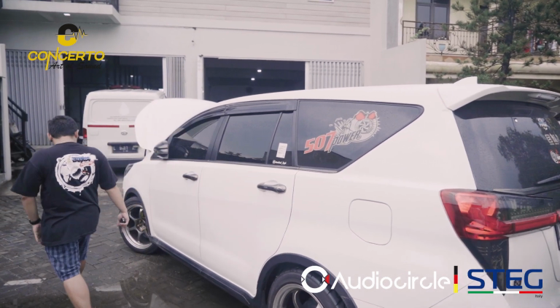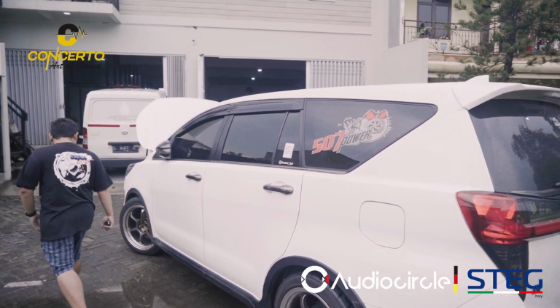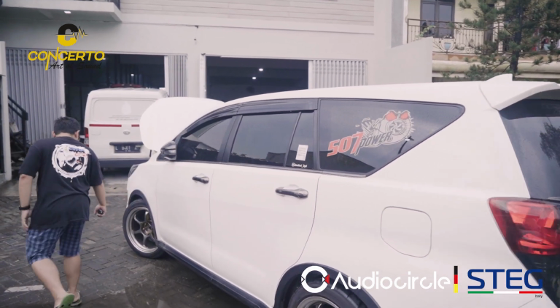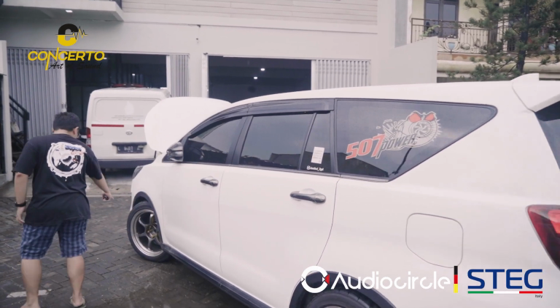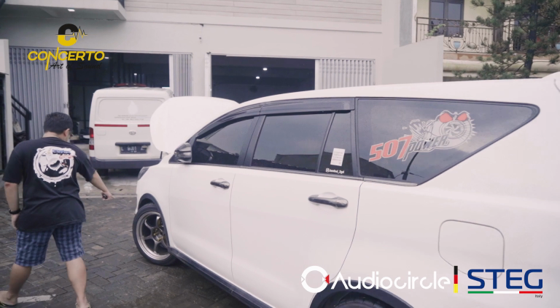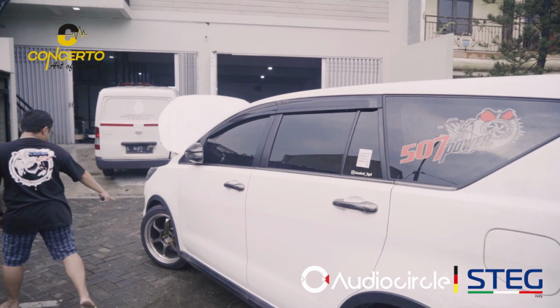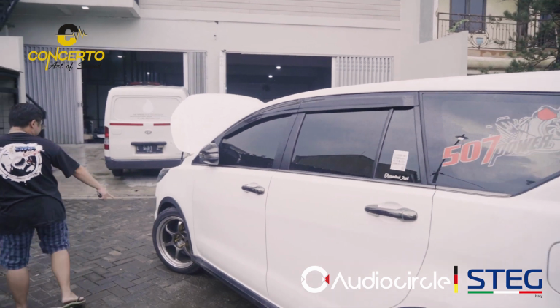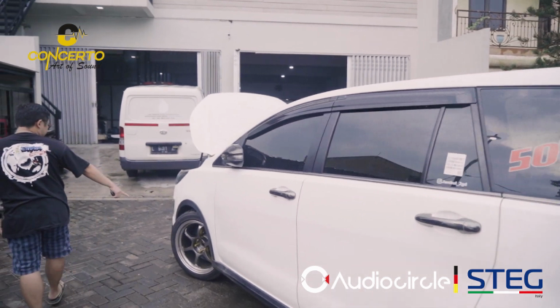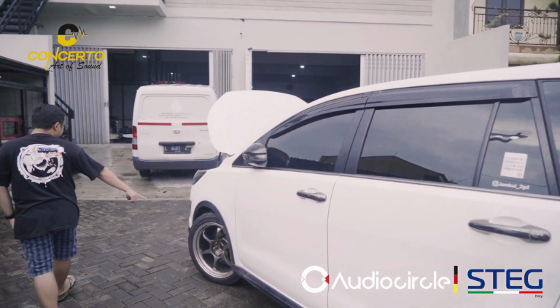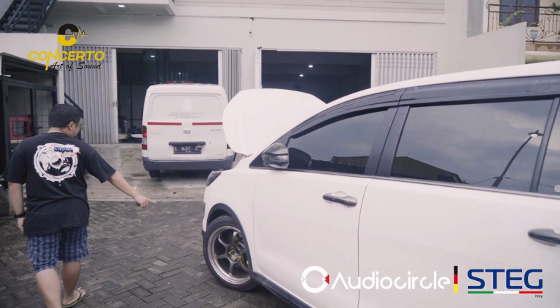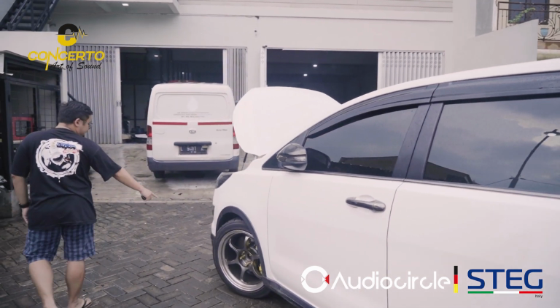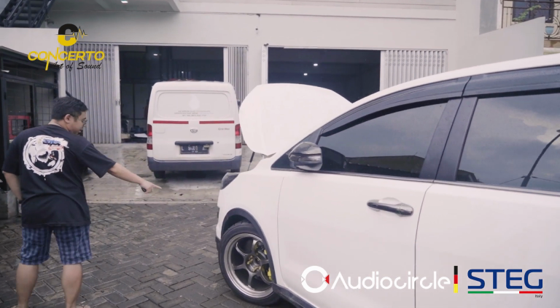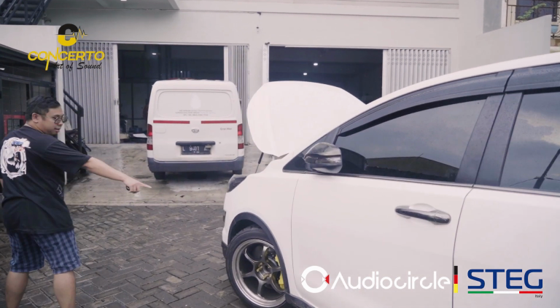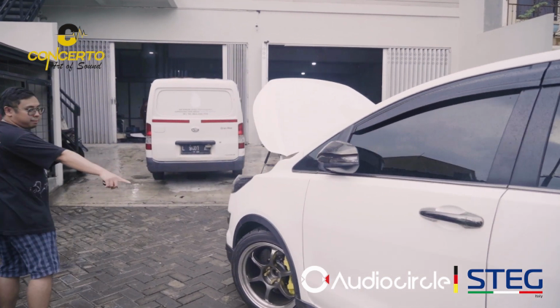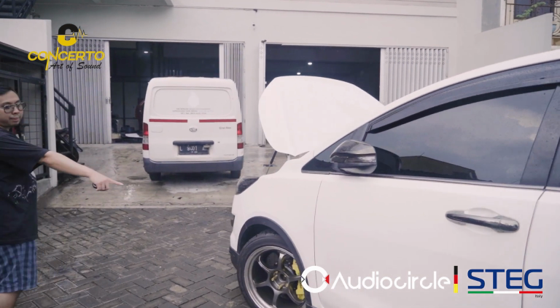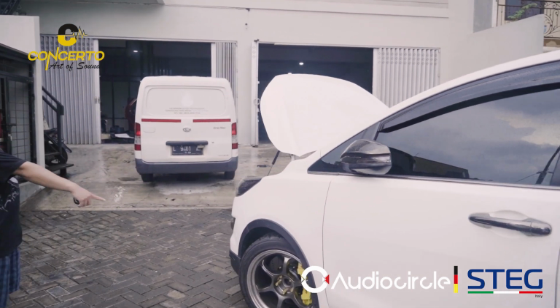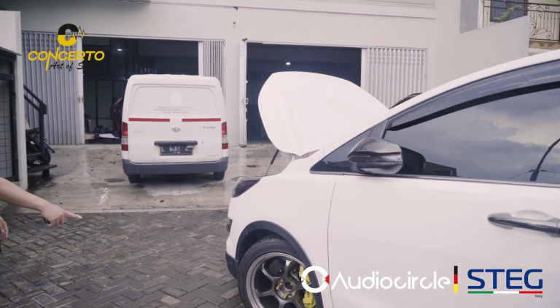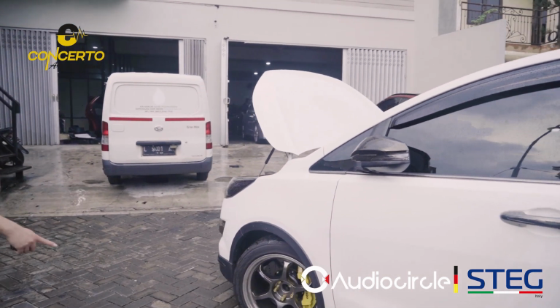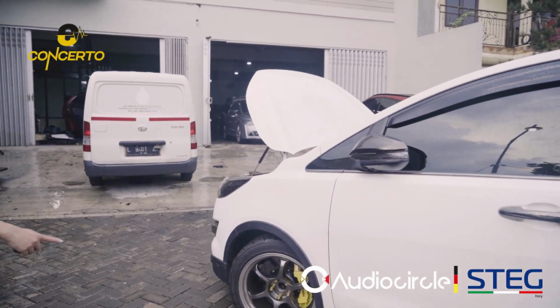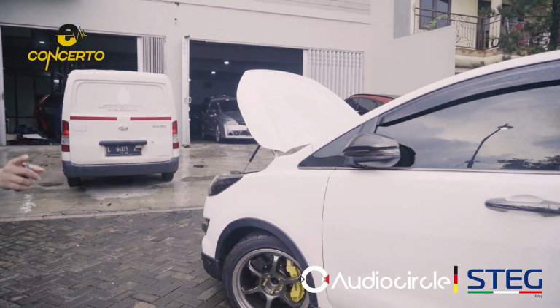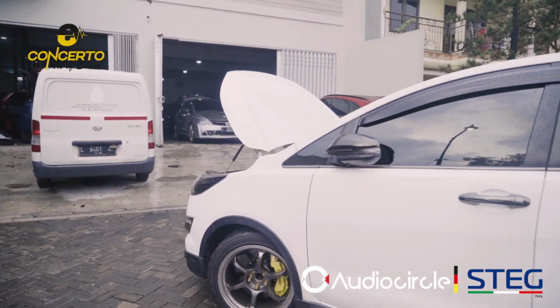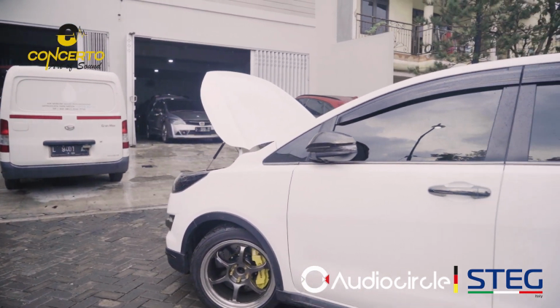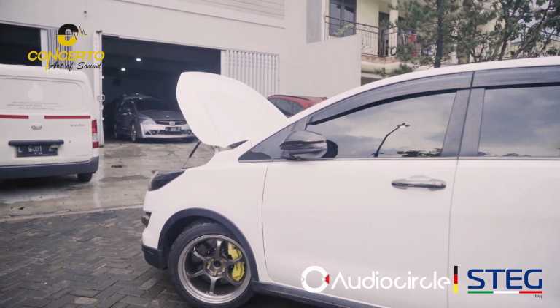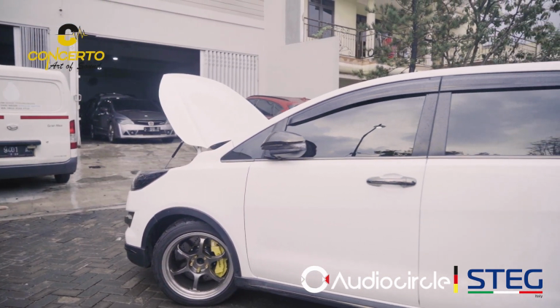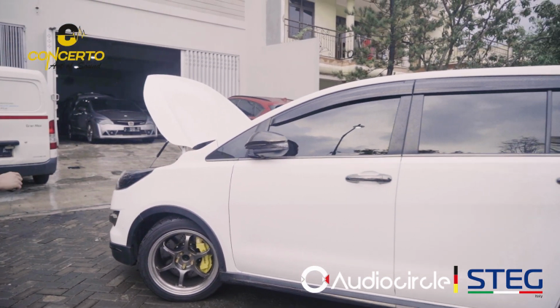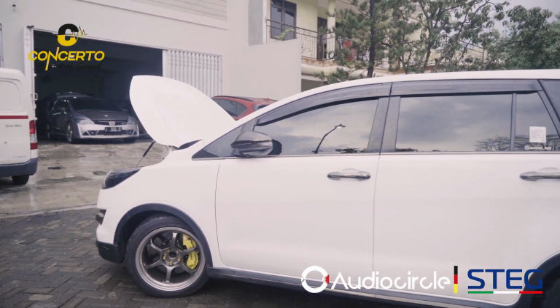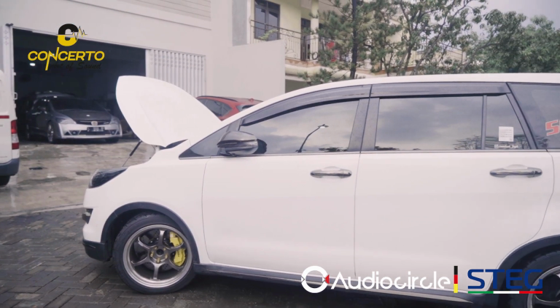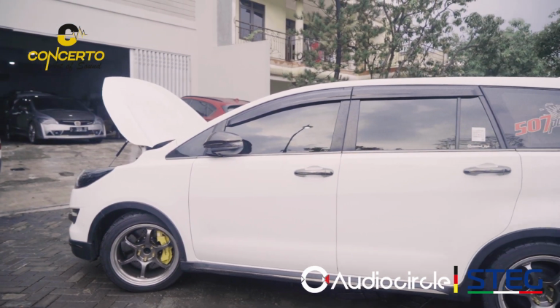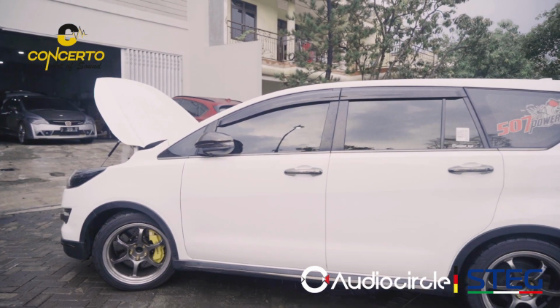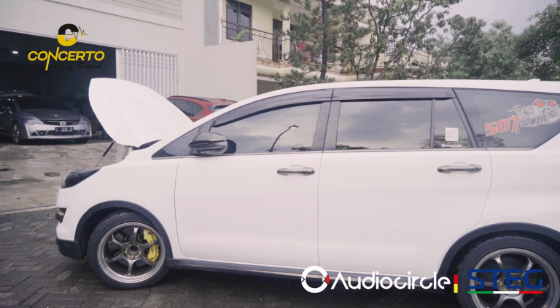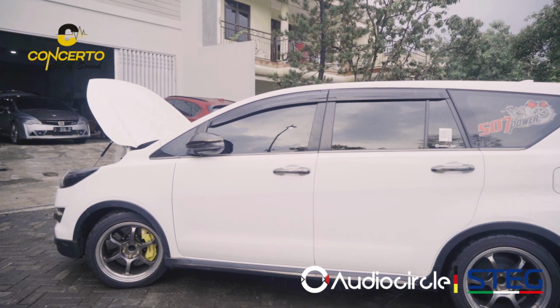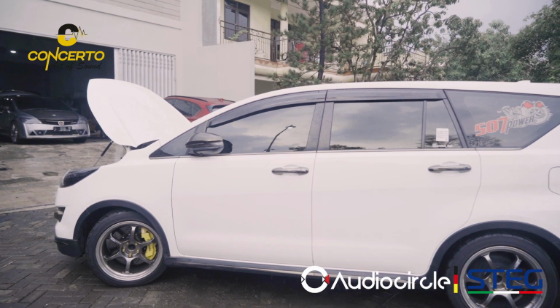Pelek-nya Advan RJ D2, pakai Brembo. Belakang belum, masih depan aja Brembo-nya, pakai BBK.